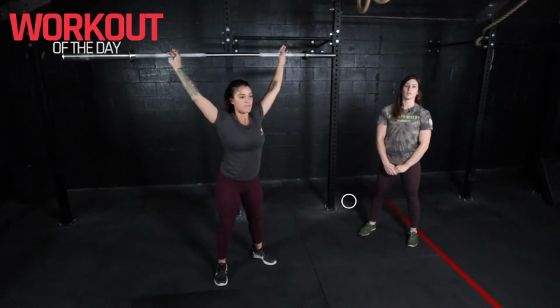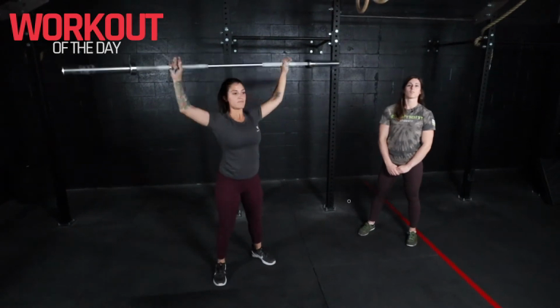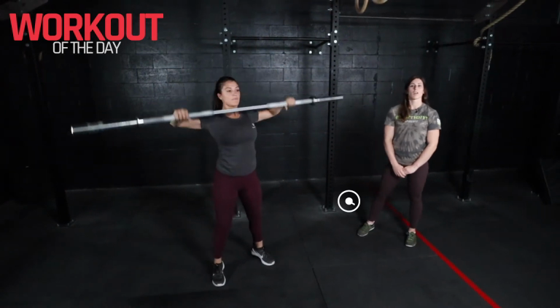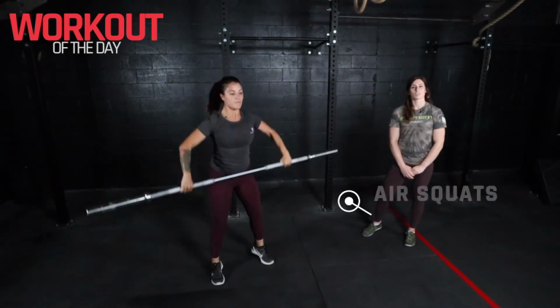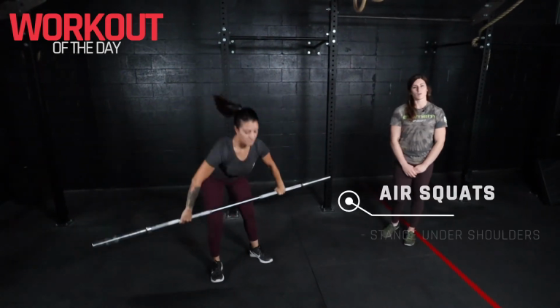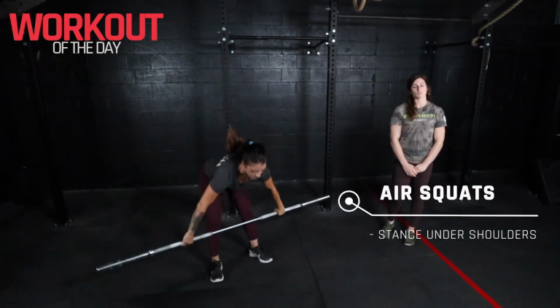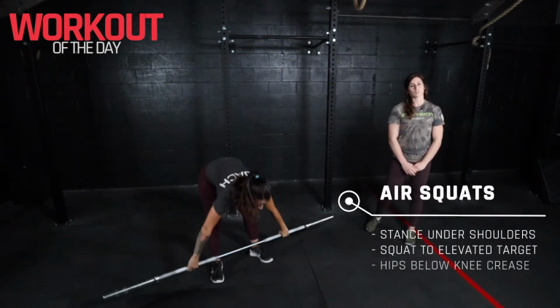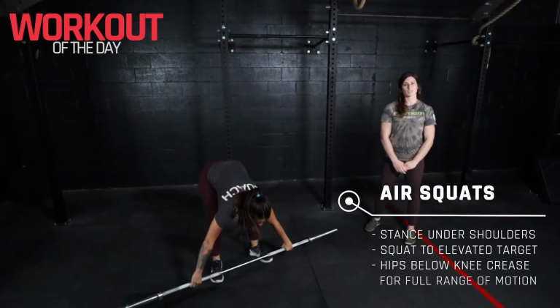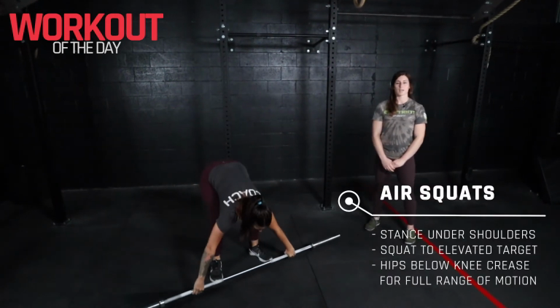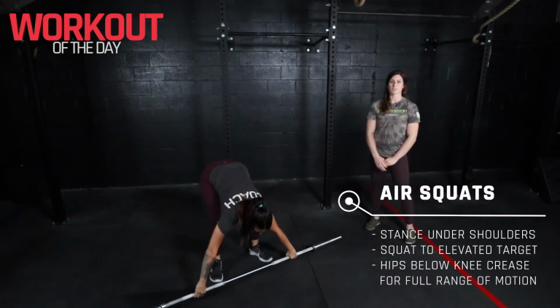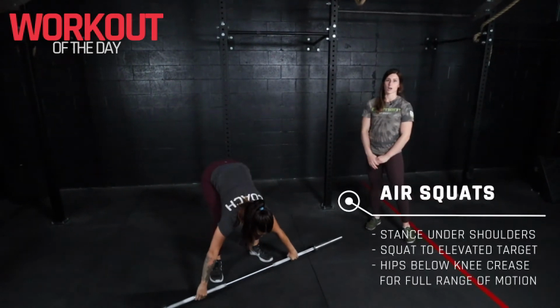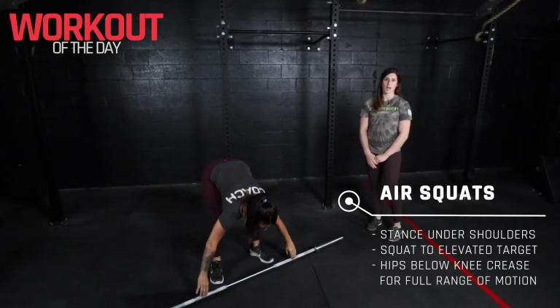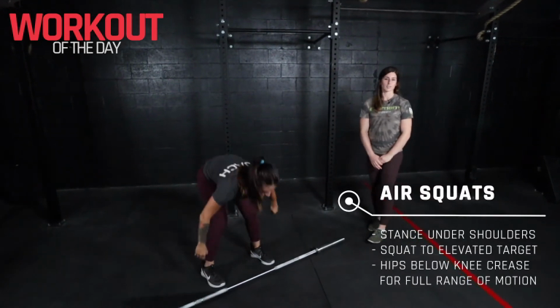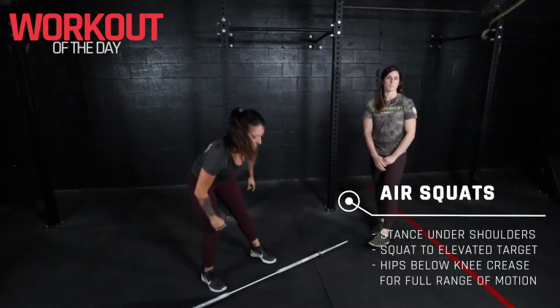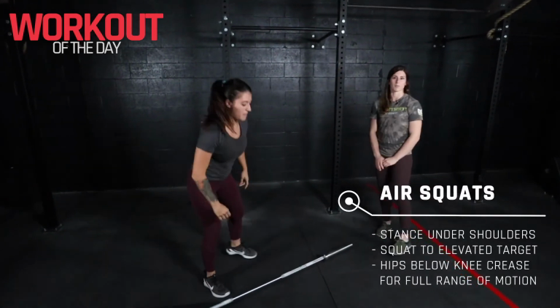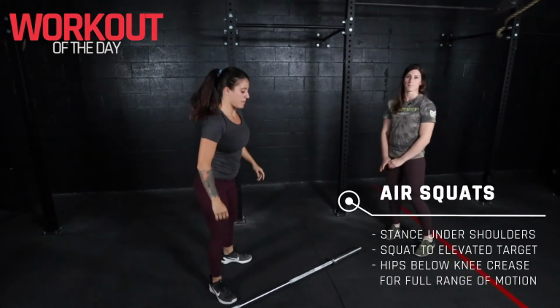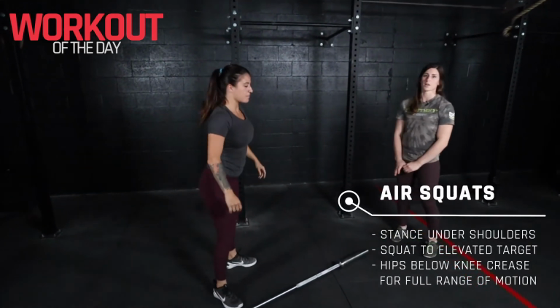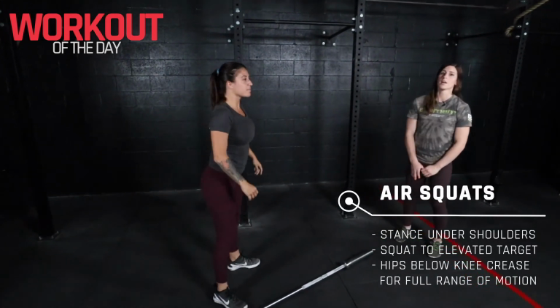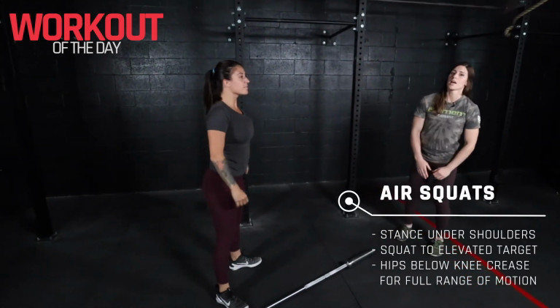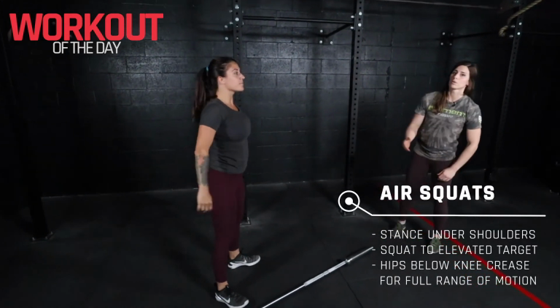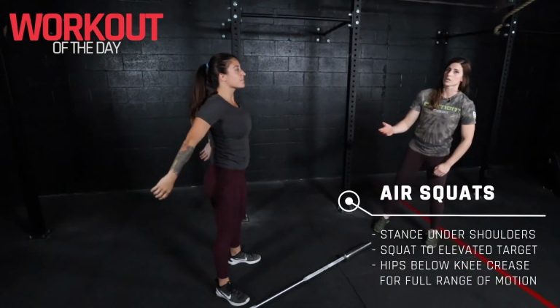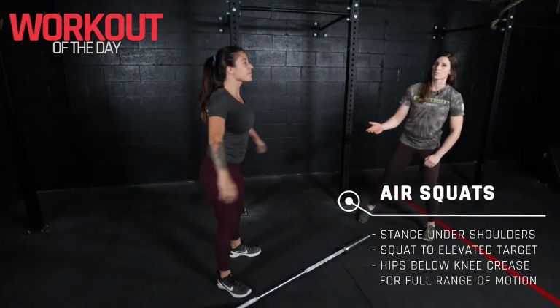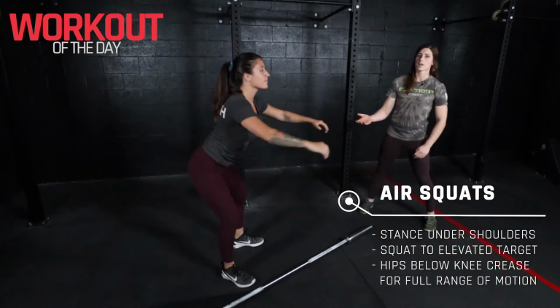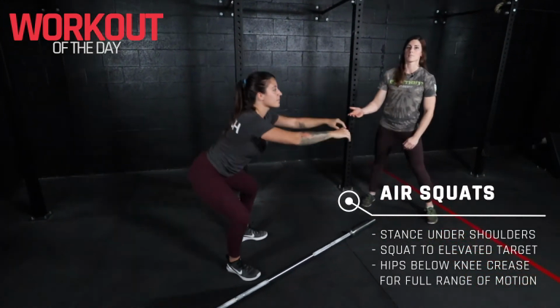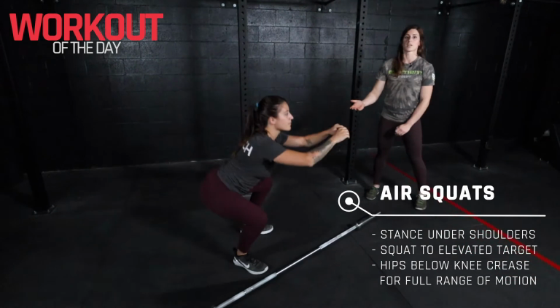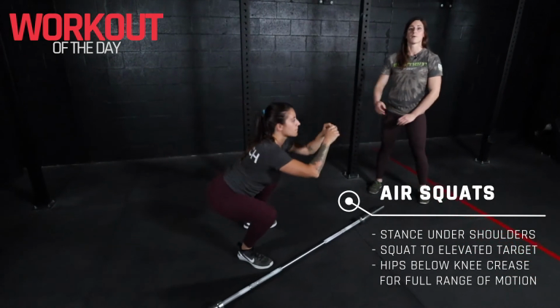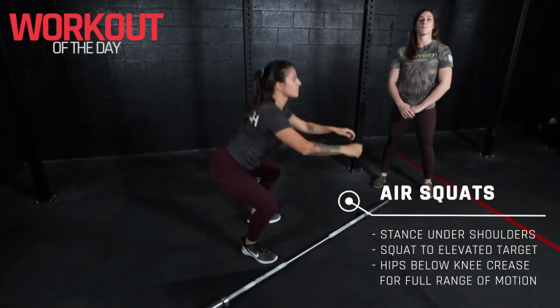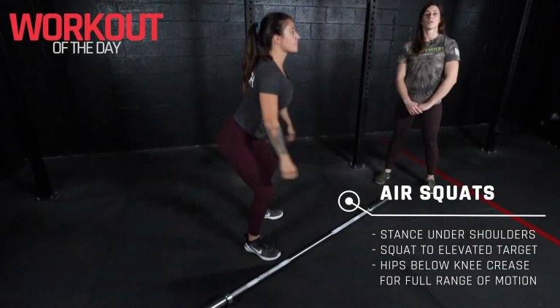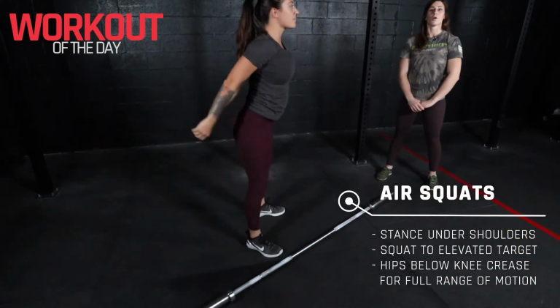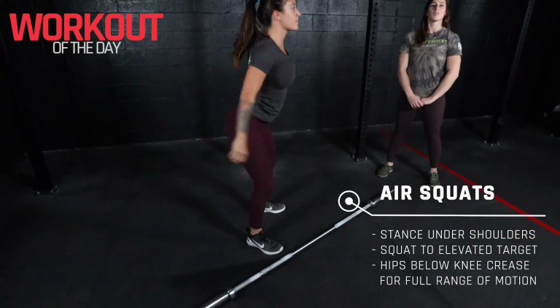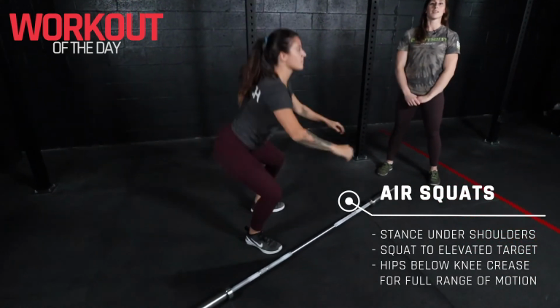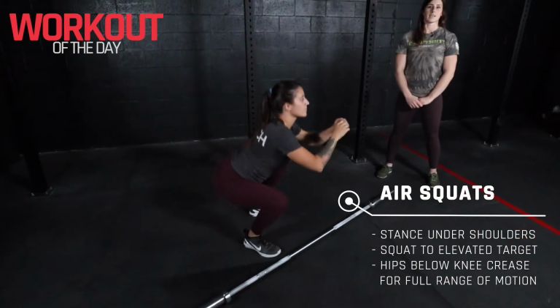For our air squats, we'll start standing tall at the top of the rep here, and we're looking for our hip to come below the knee.